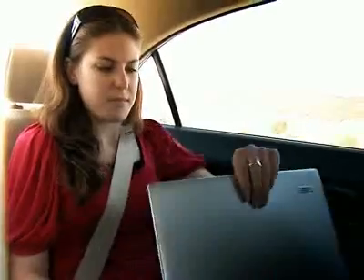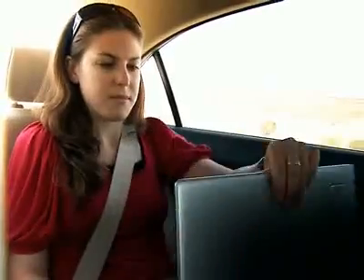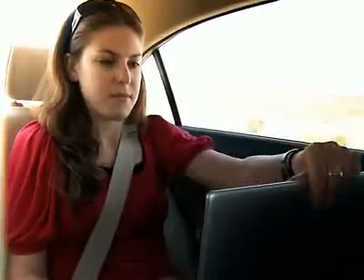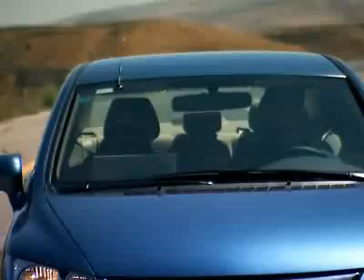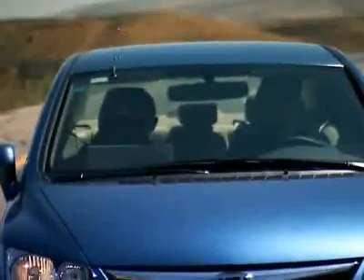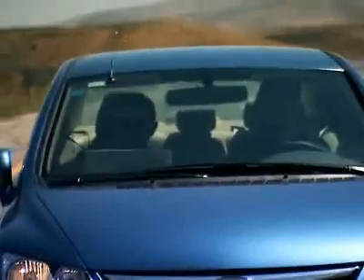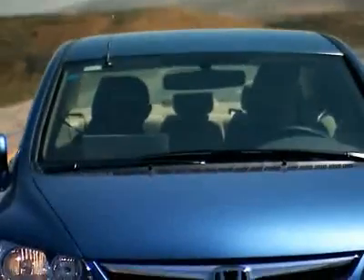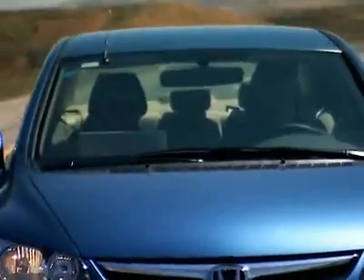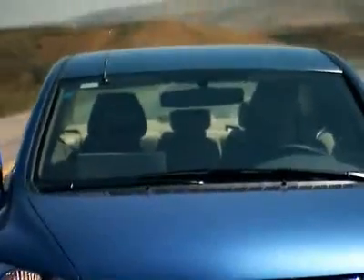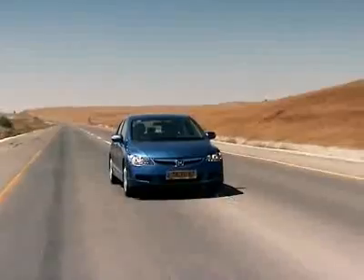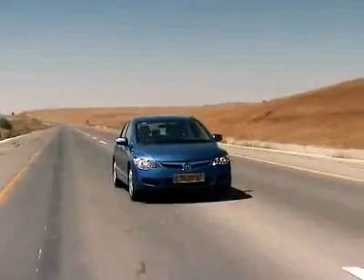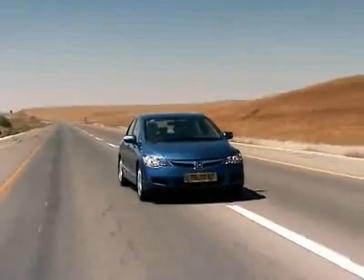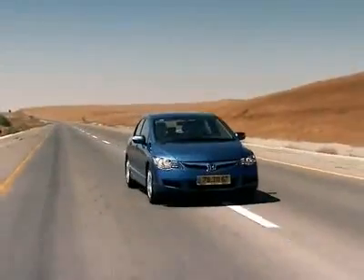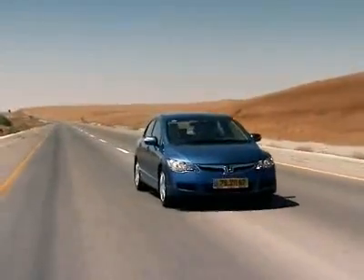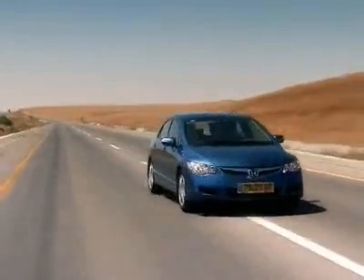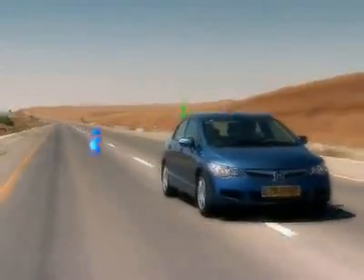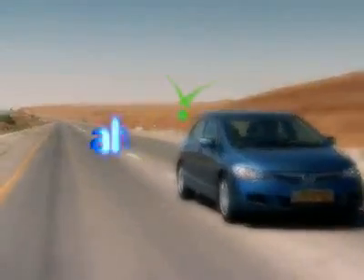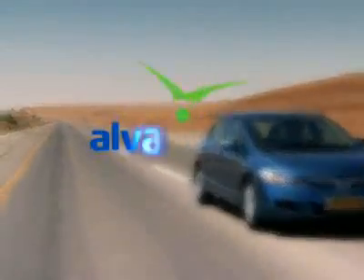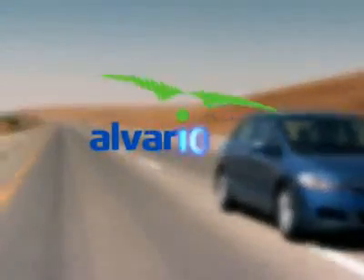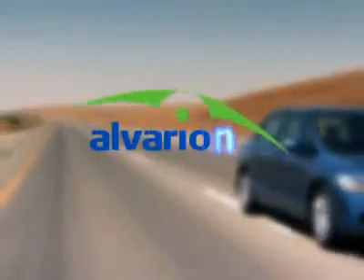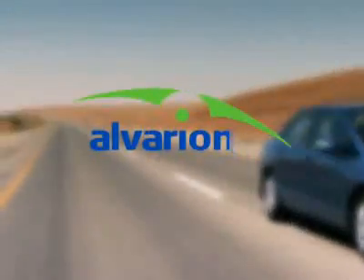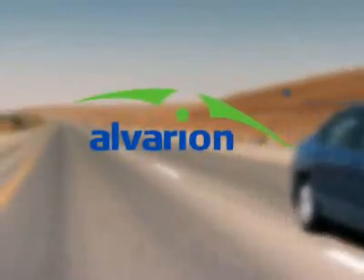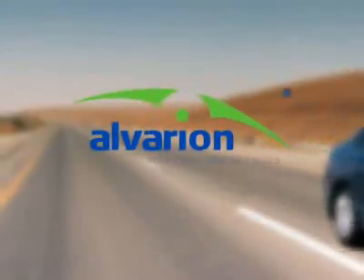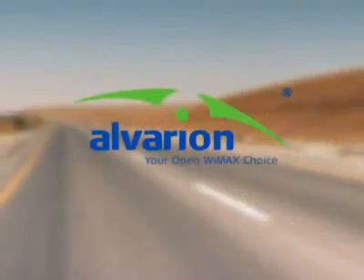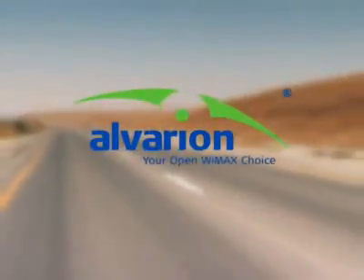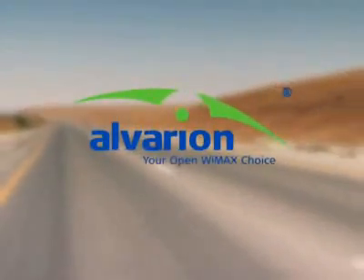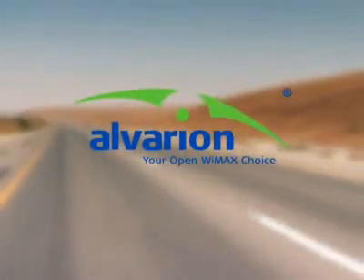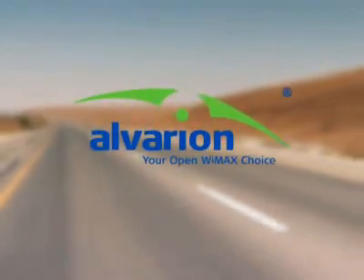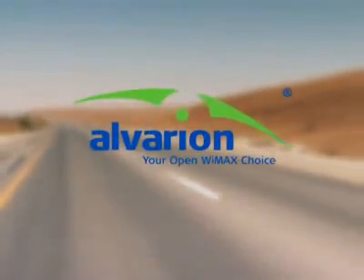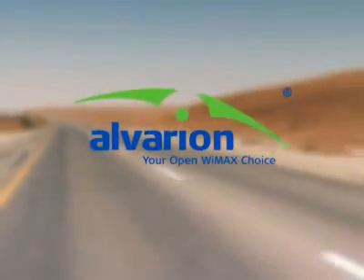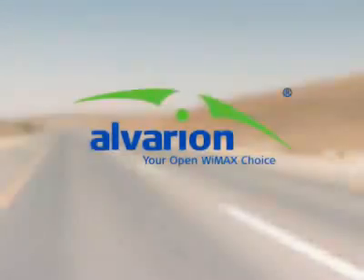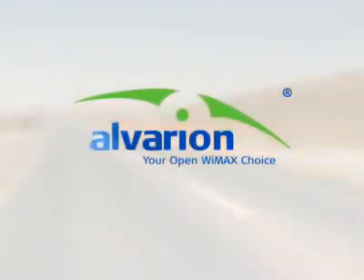Anytime you want, anywhere you go, anywhere you choose — Alverian, your open WiMAX choice.